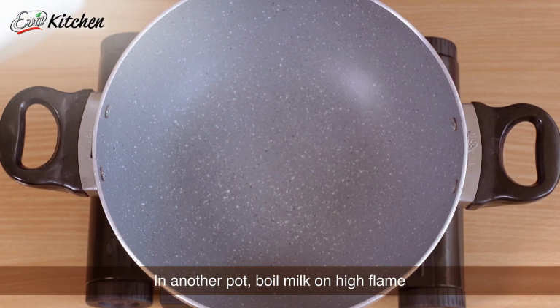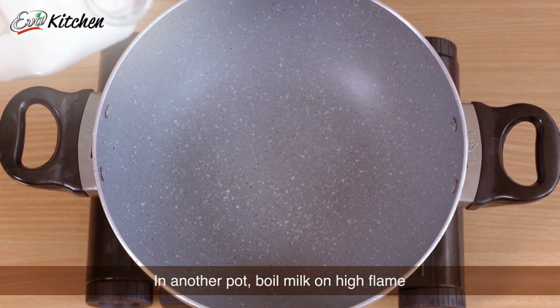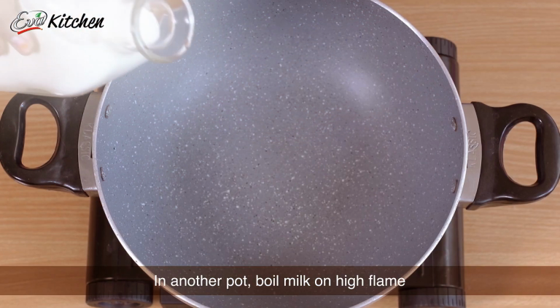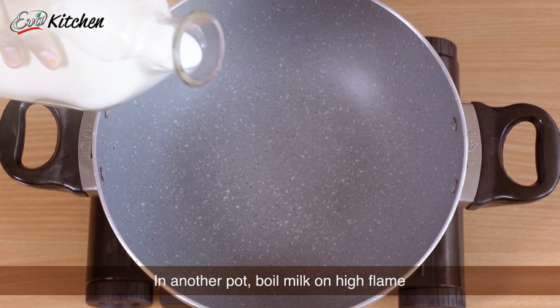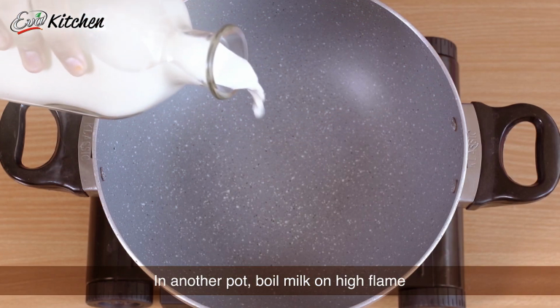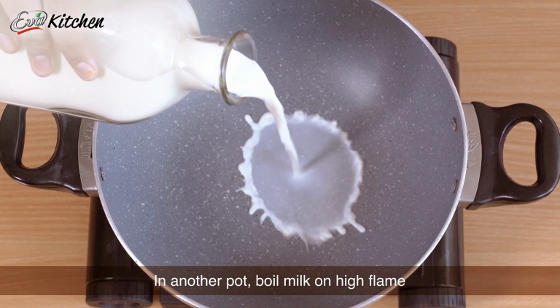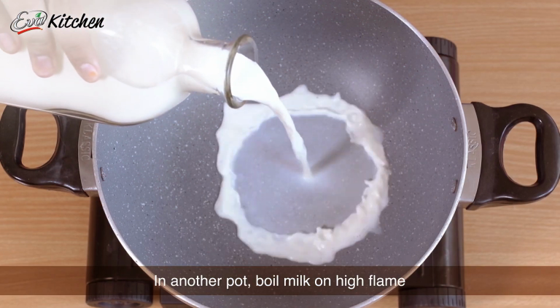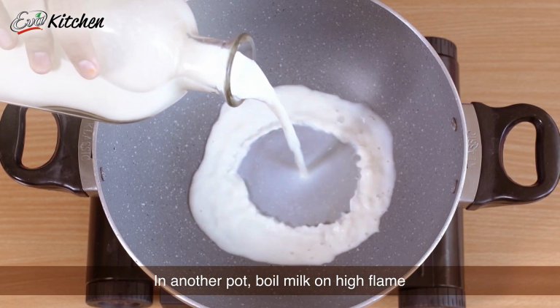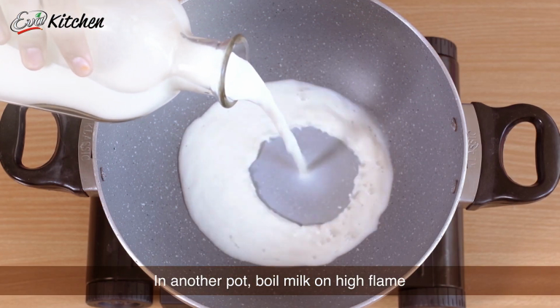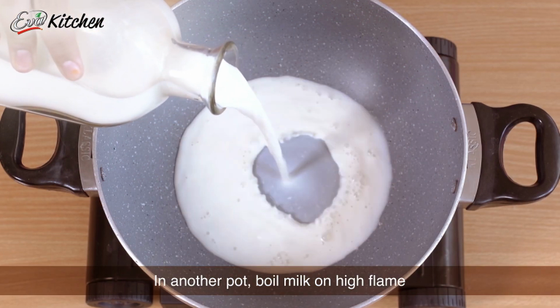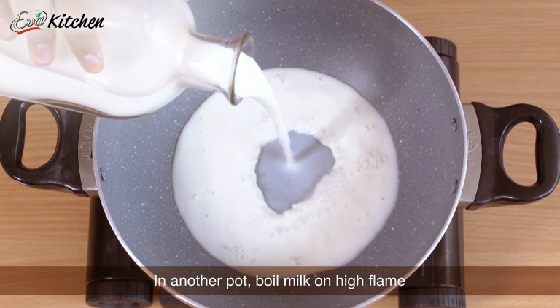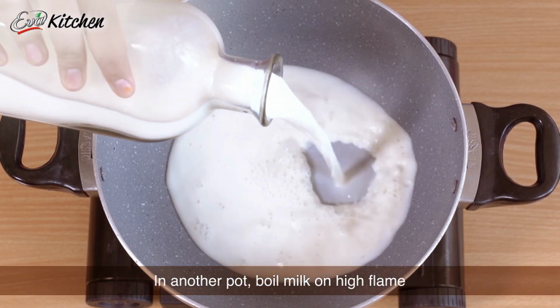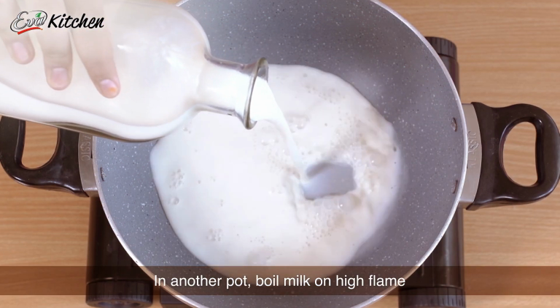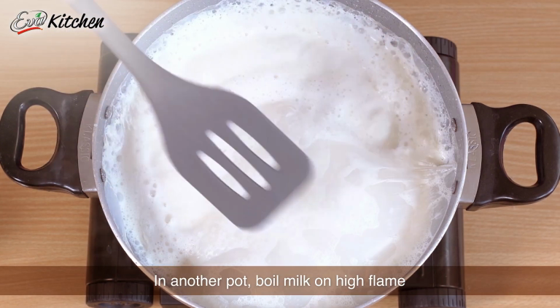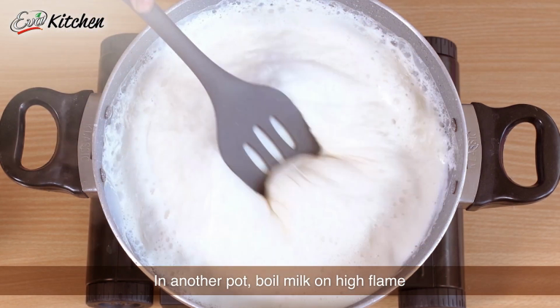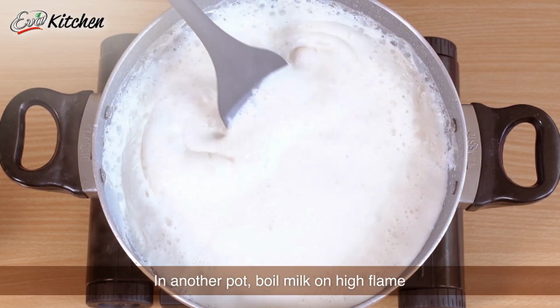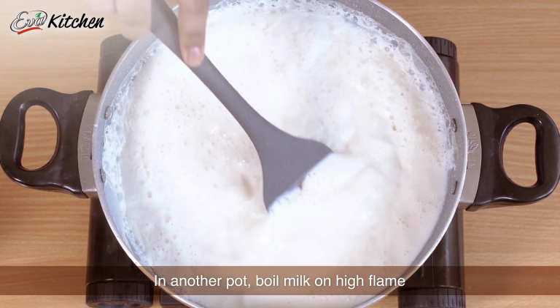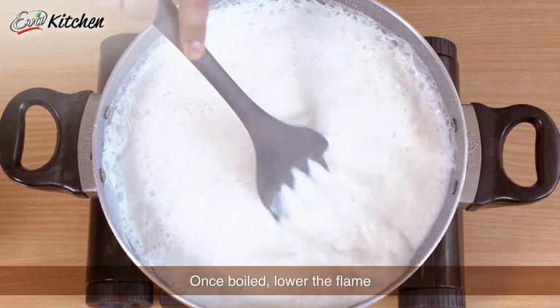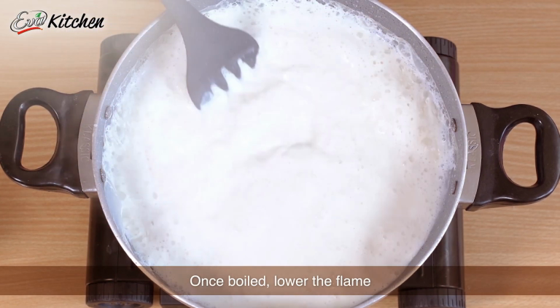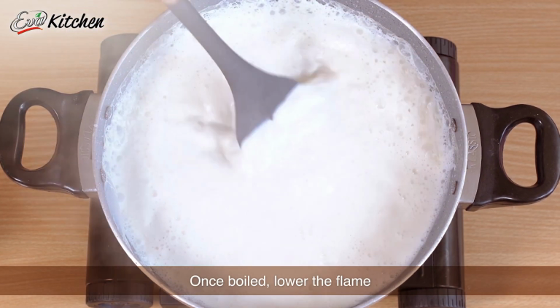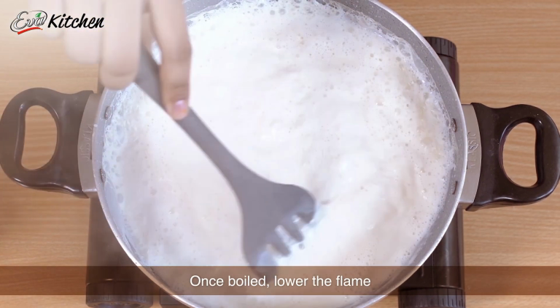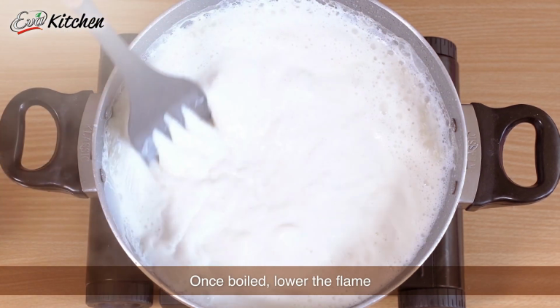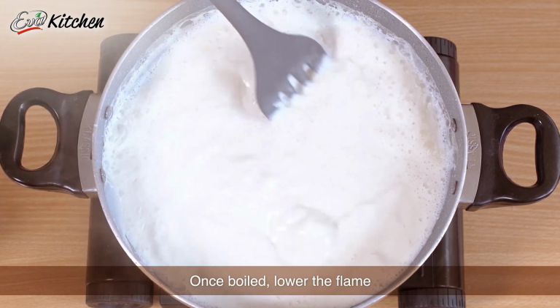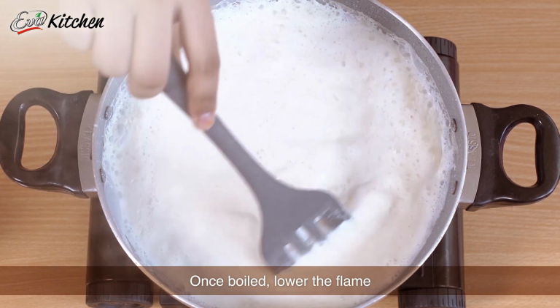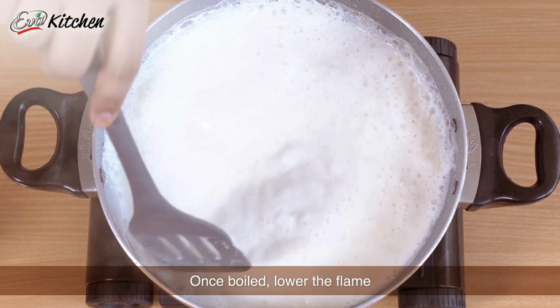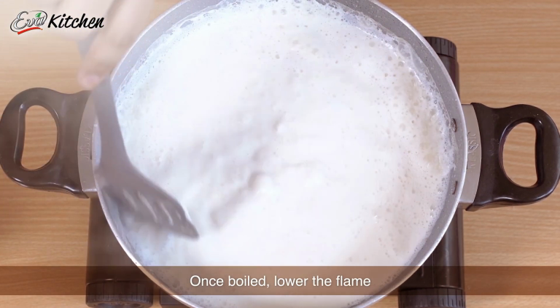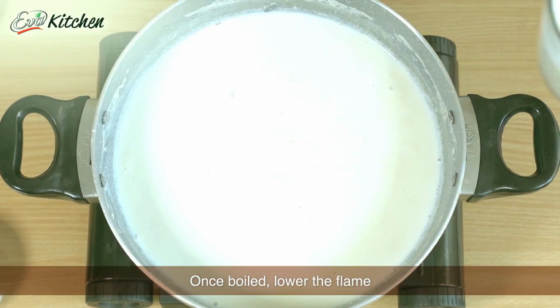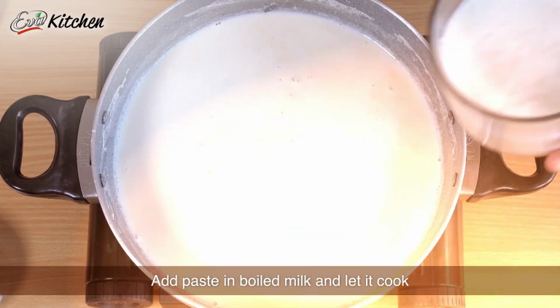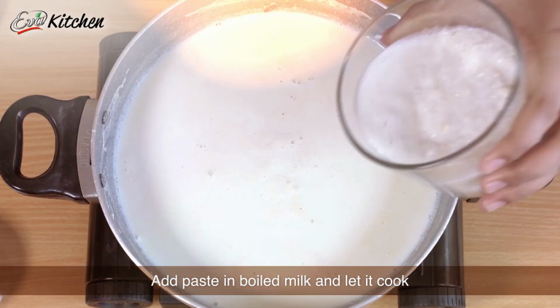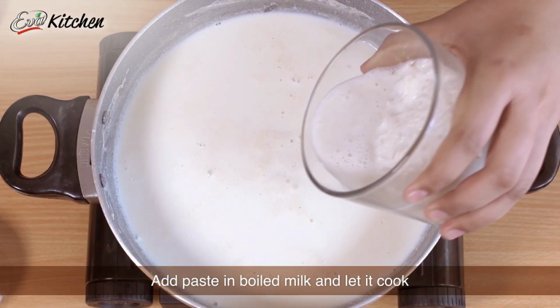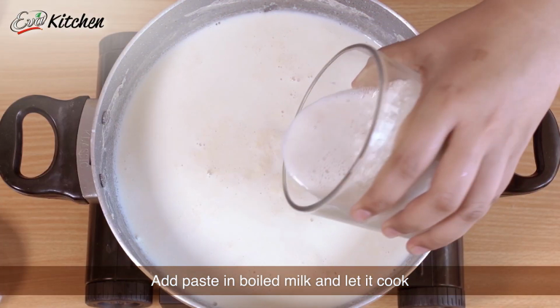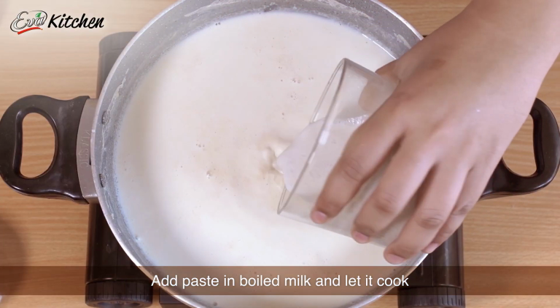In a separate pot, take milk and boil it on high flame. When the boil comes, let the flame go low and let it simmer for a little bit.